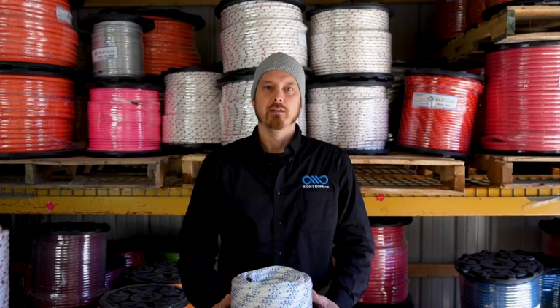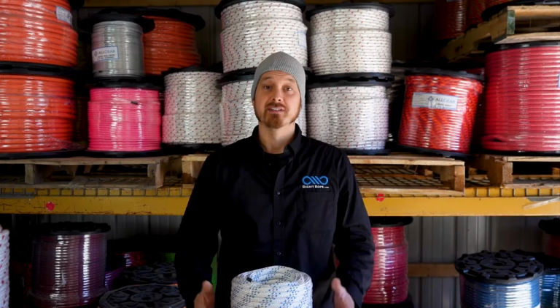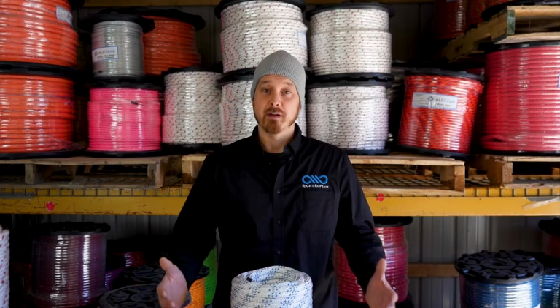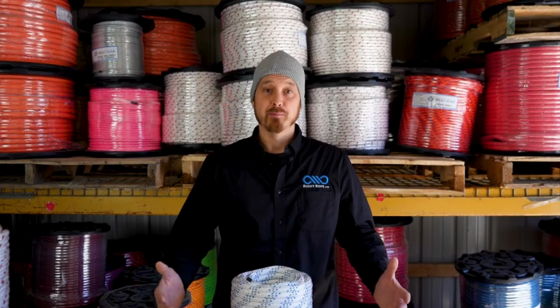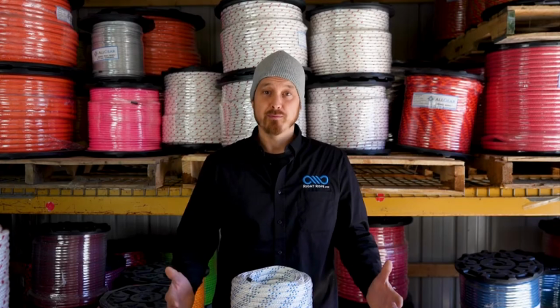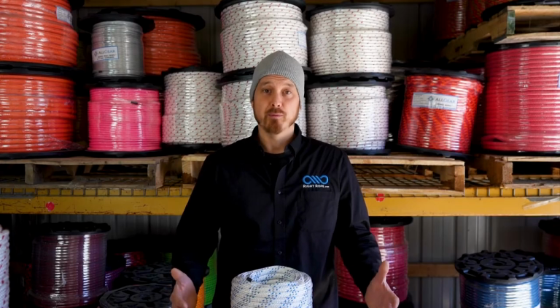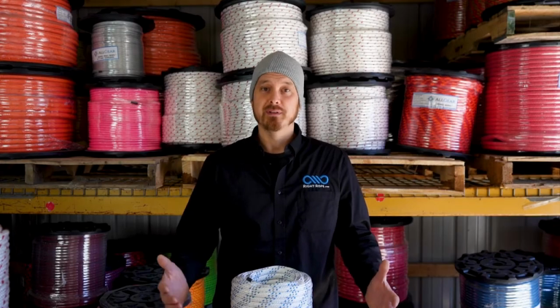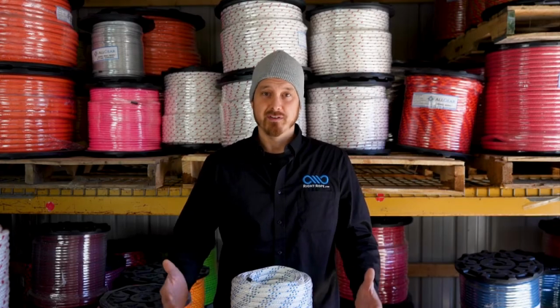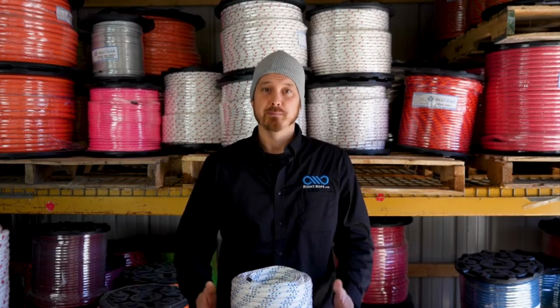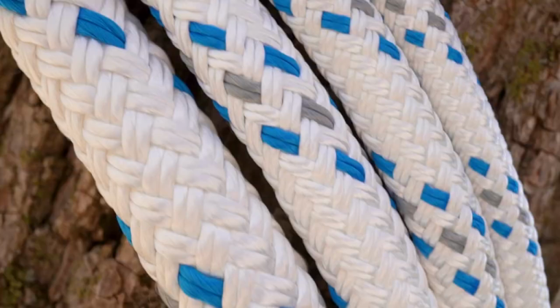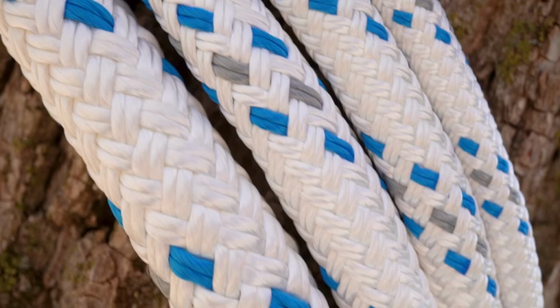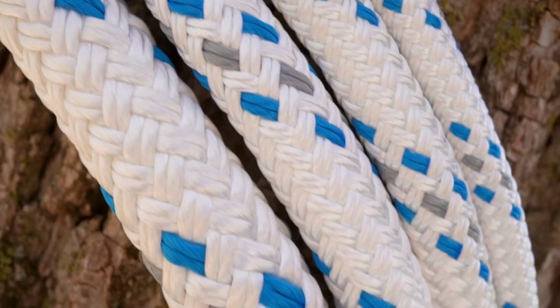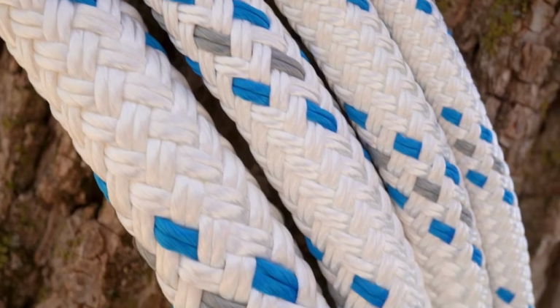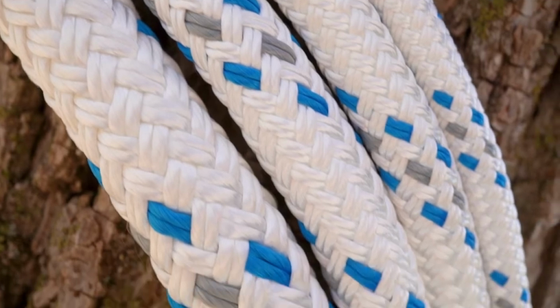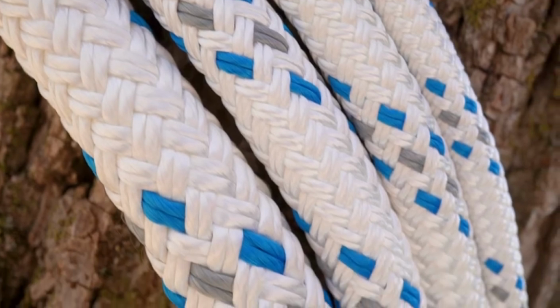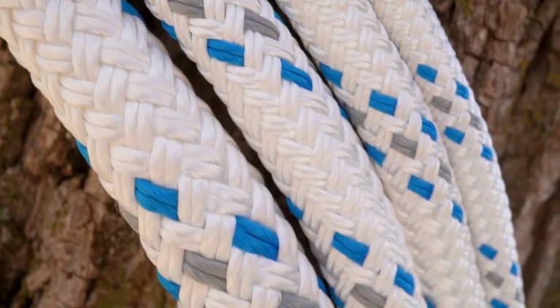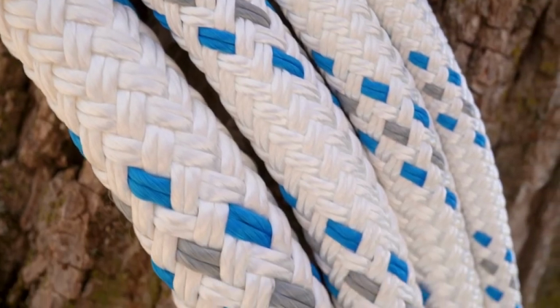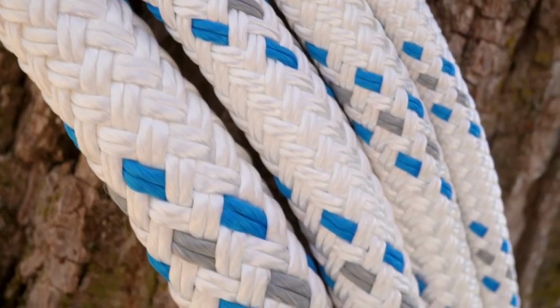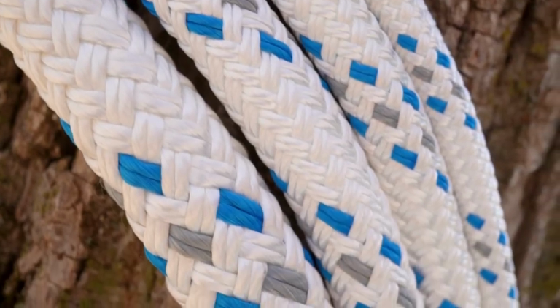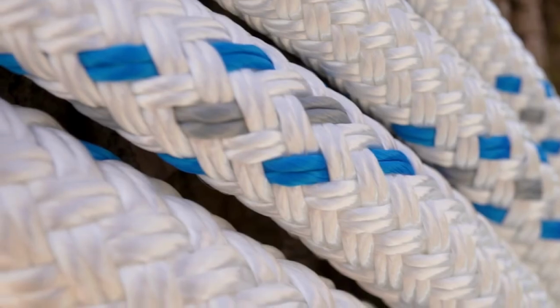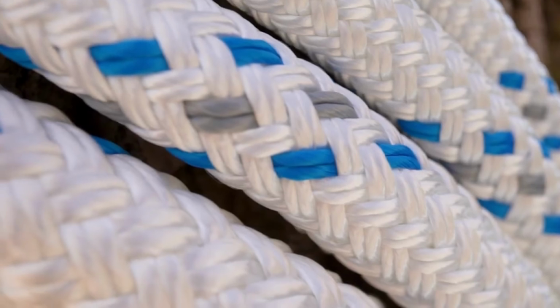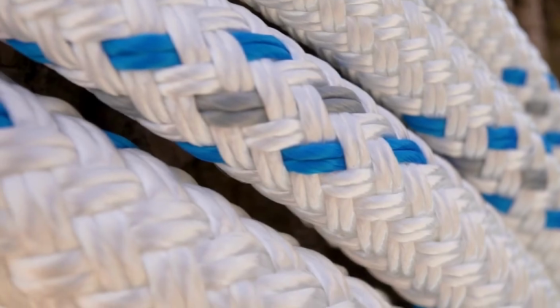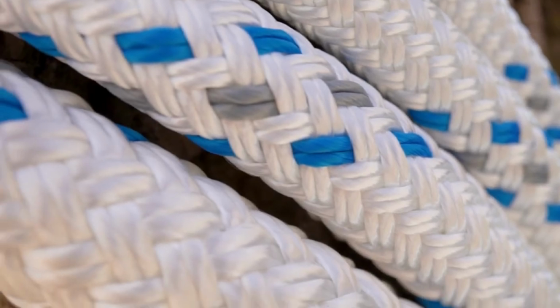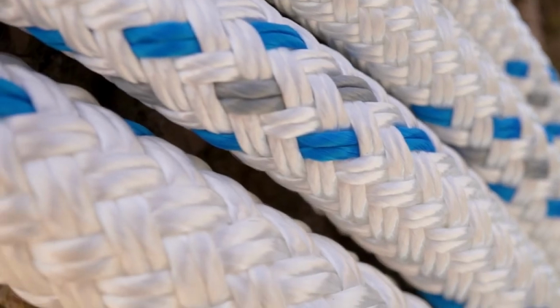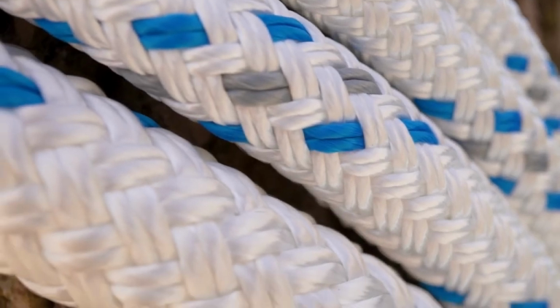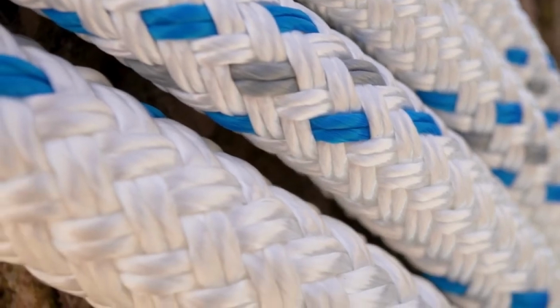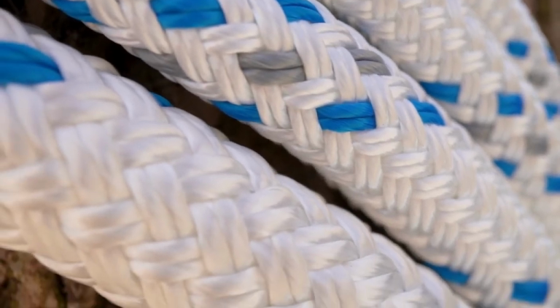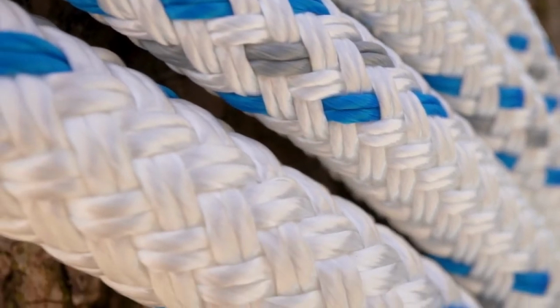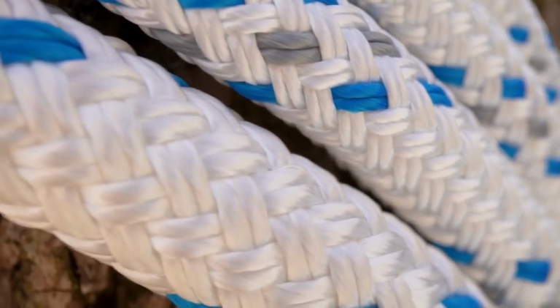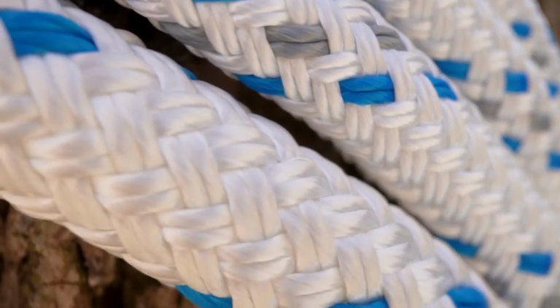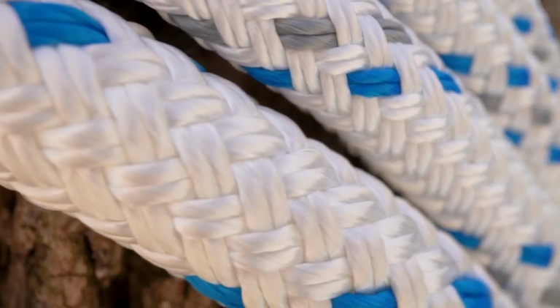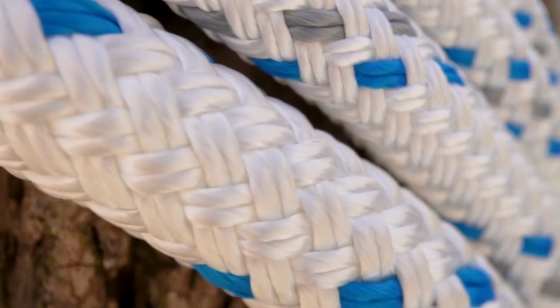This double braid rope is available in half inch, five-eighths, three-quarter, and one inch diameters in any length you need.